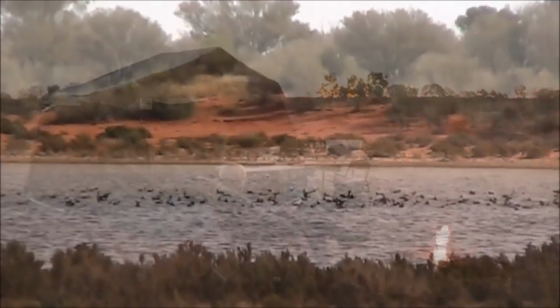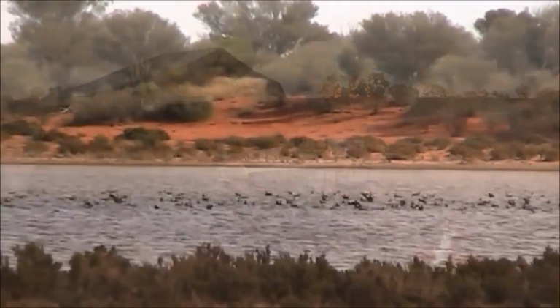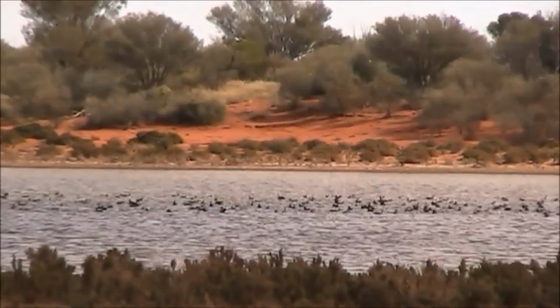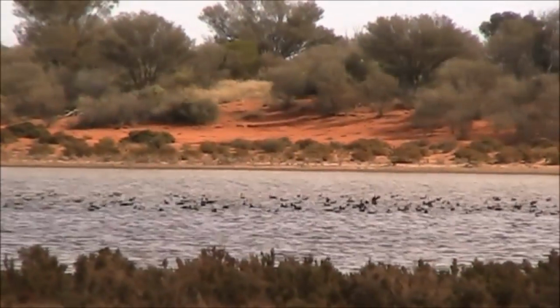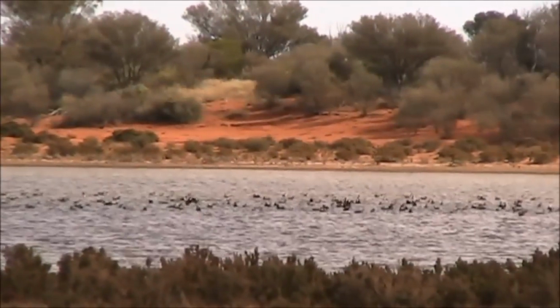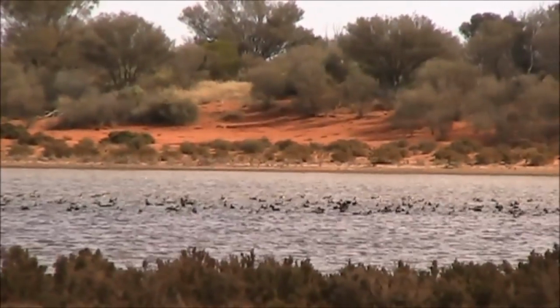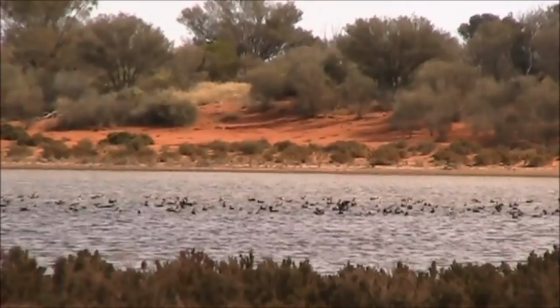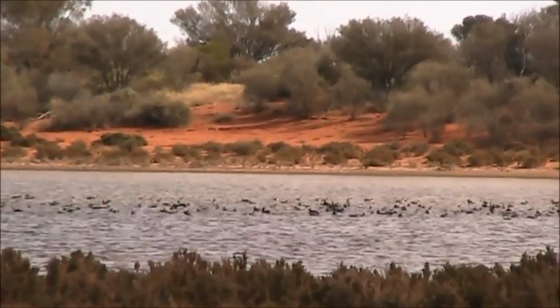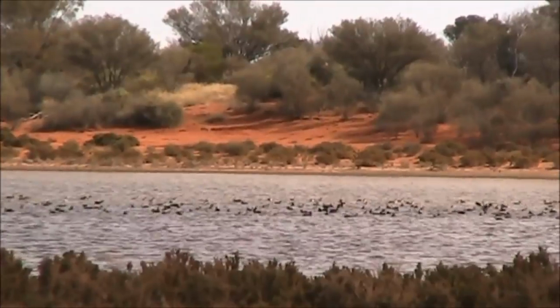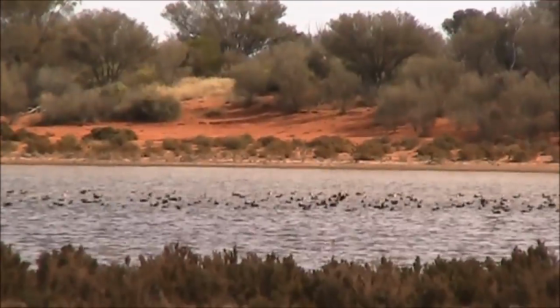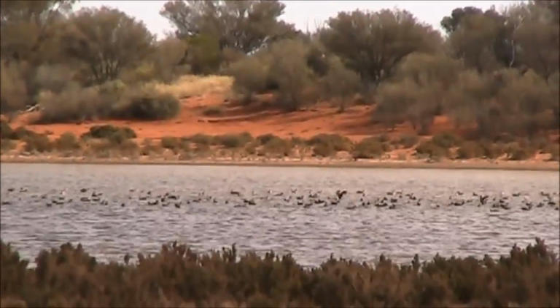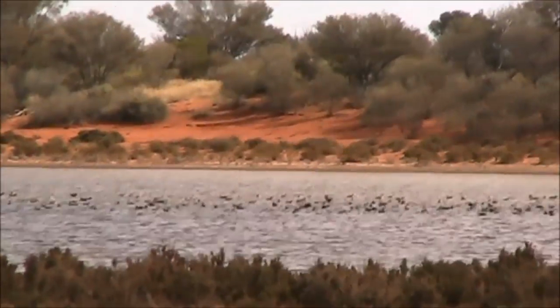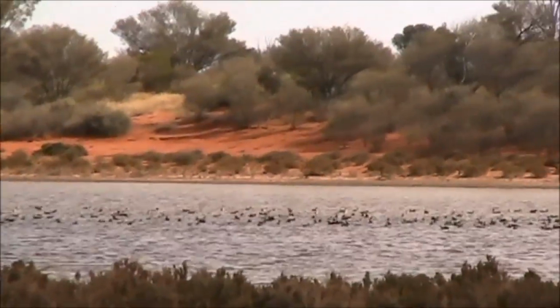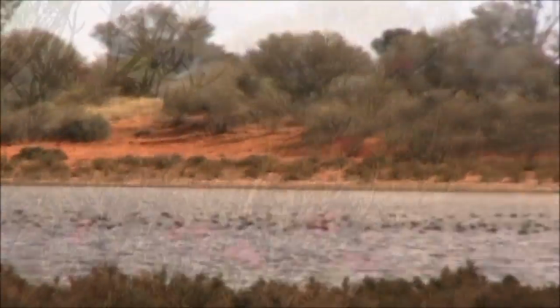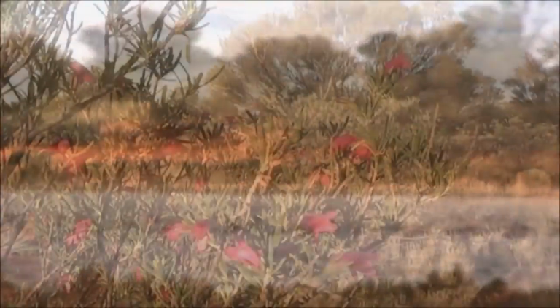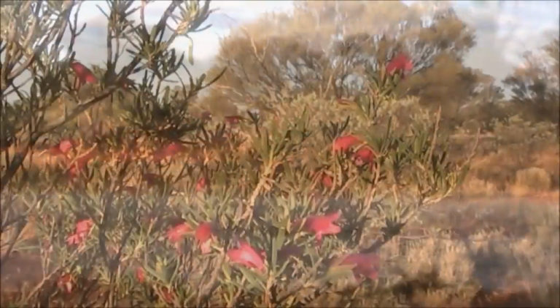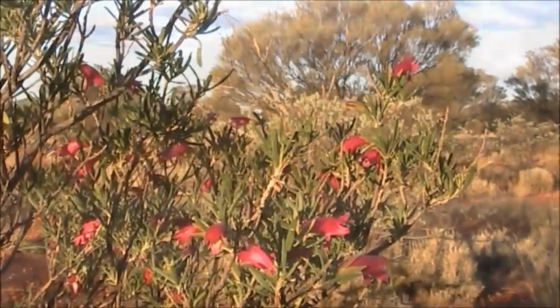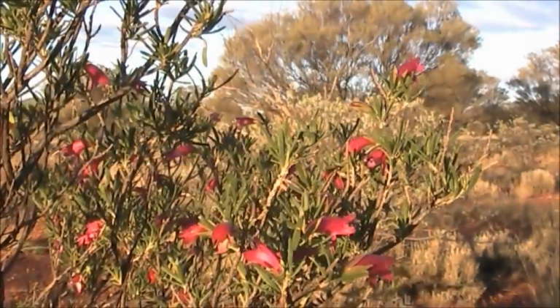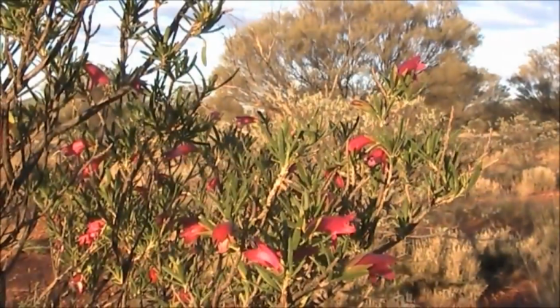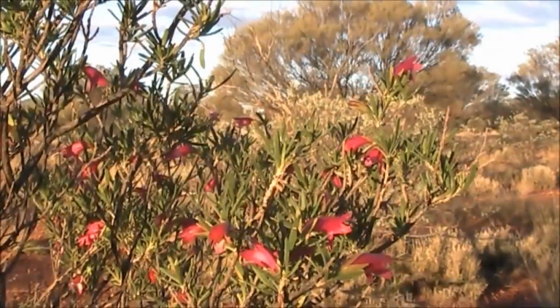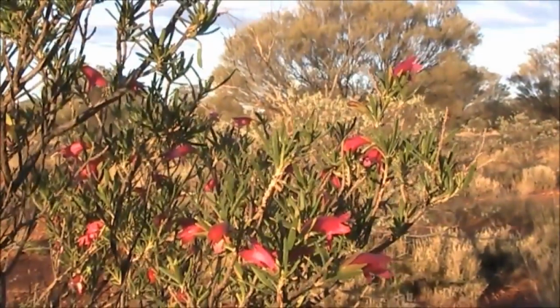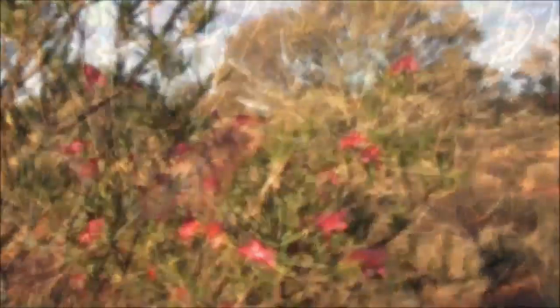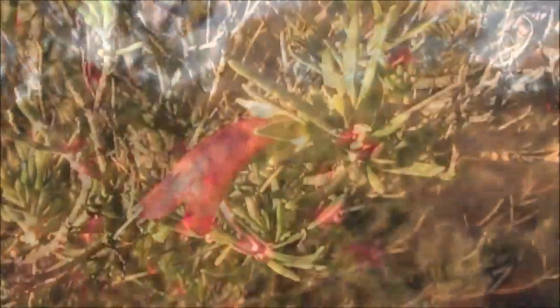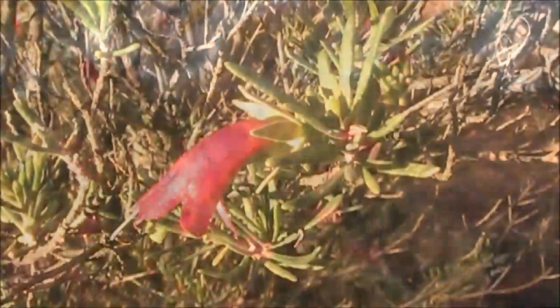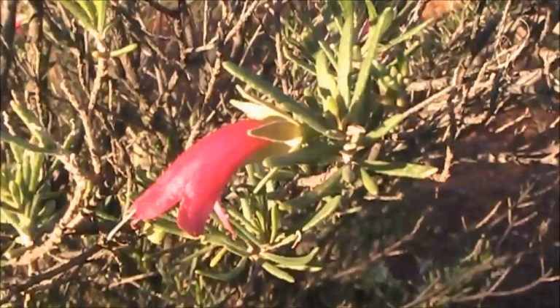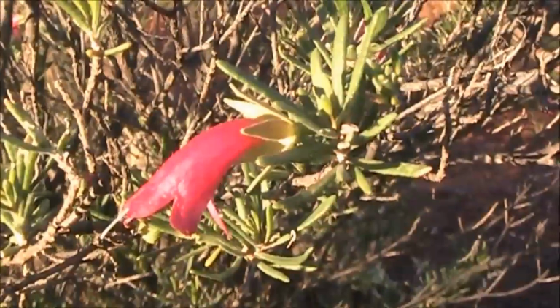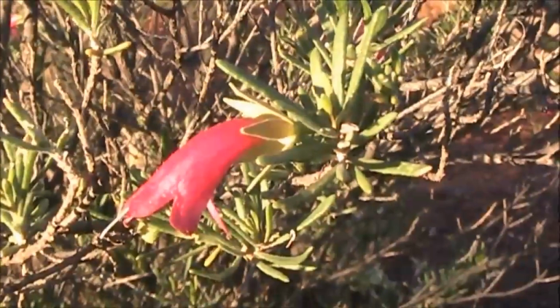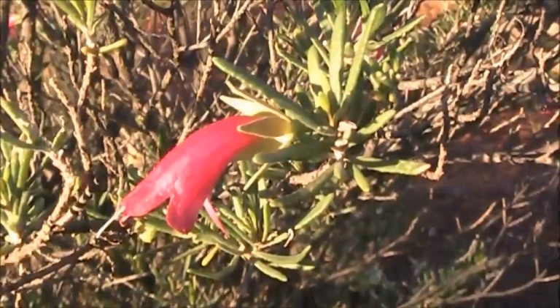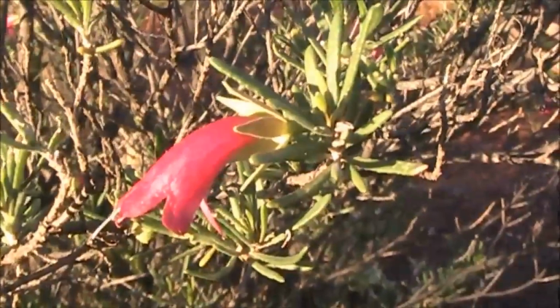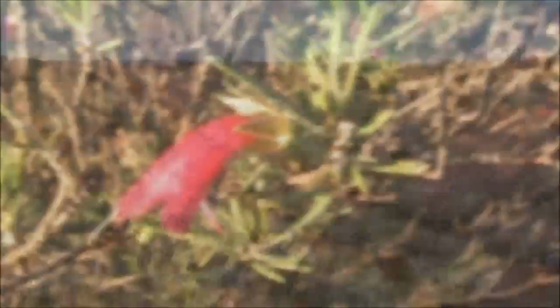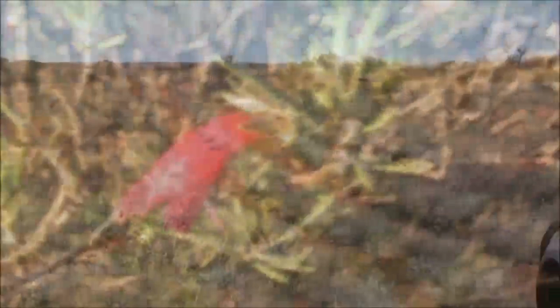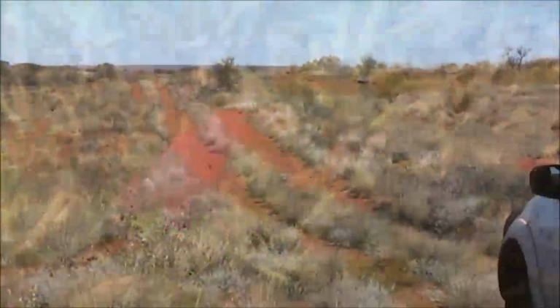The Gun Barrel crosses the Gibson Desert. But after a good year, it doesn't feel like a desert — it feels more like a garden.